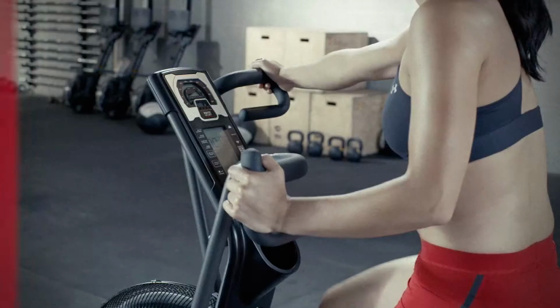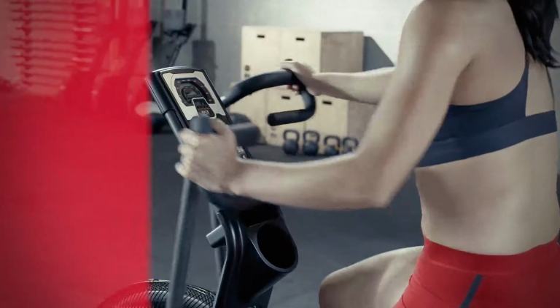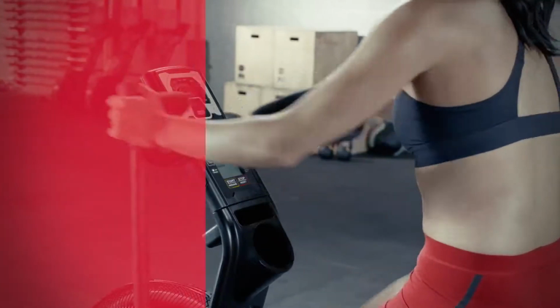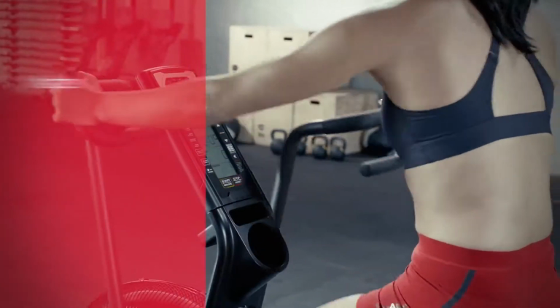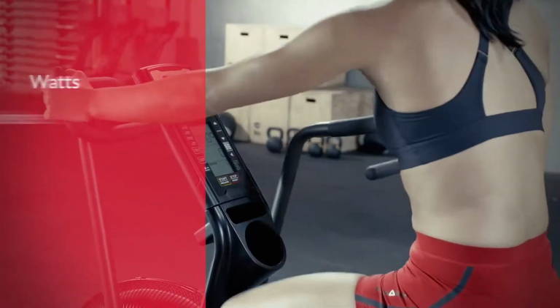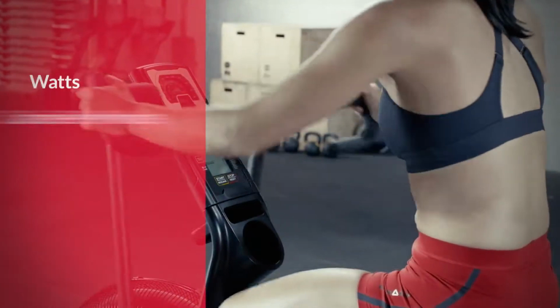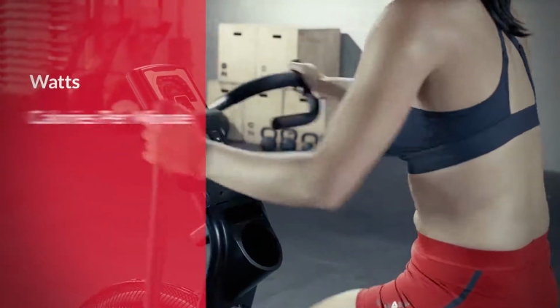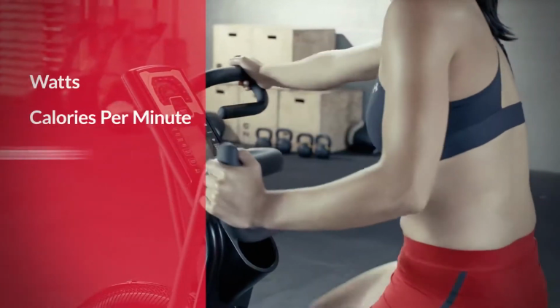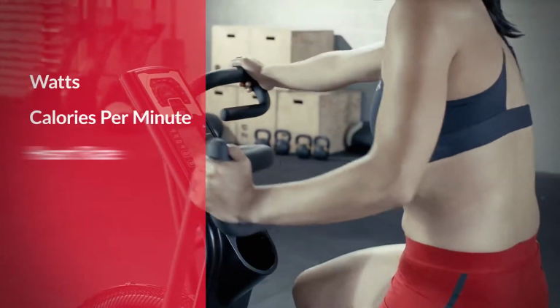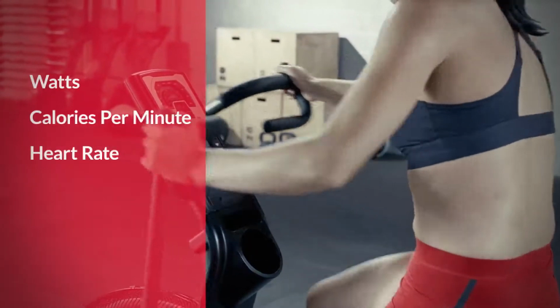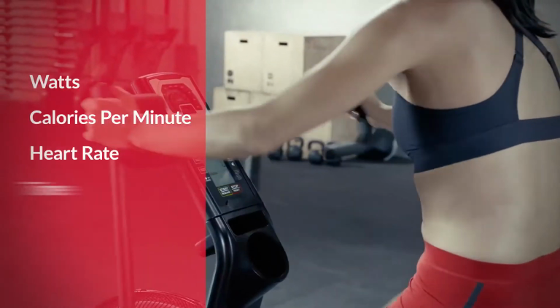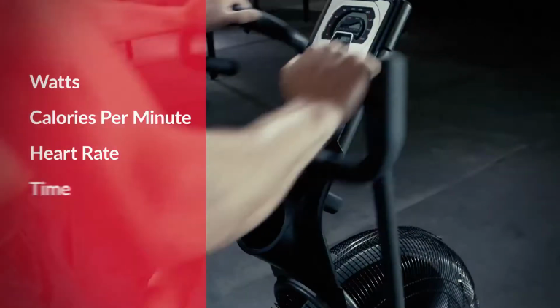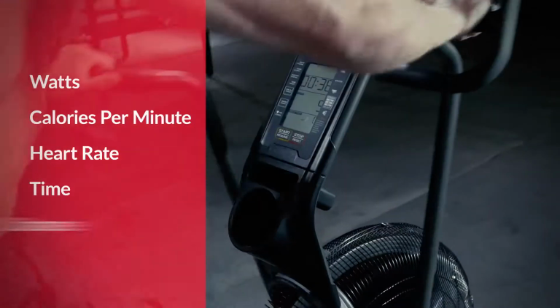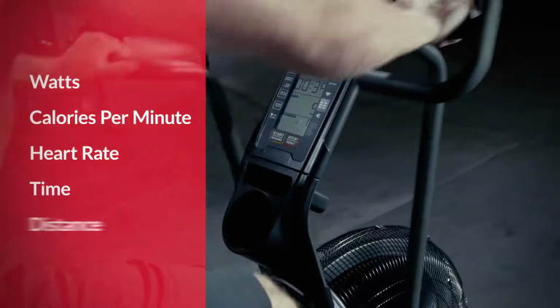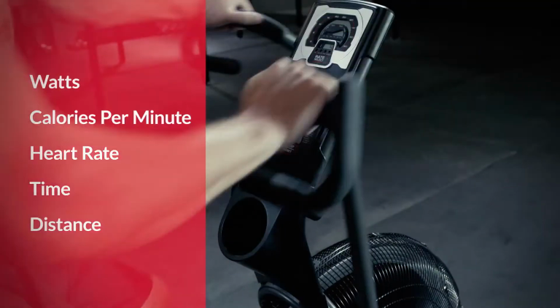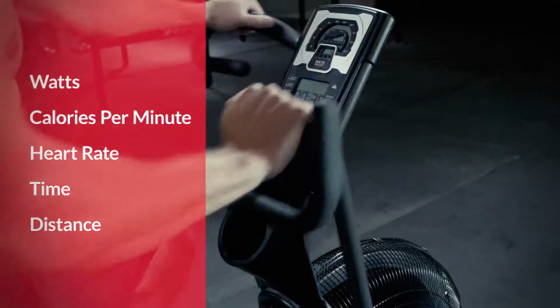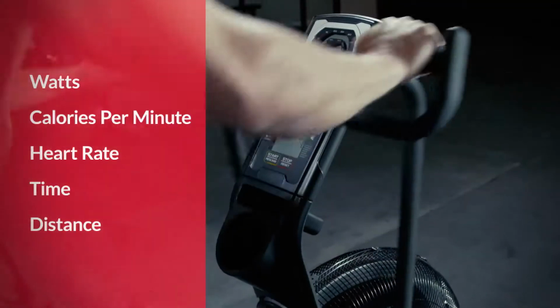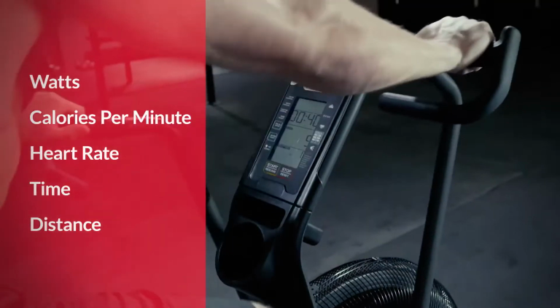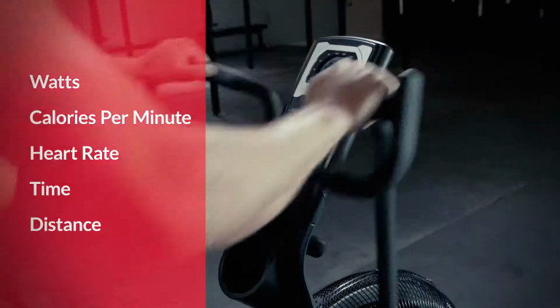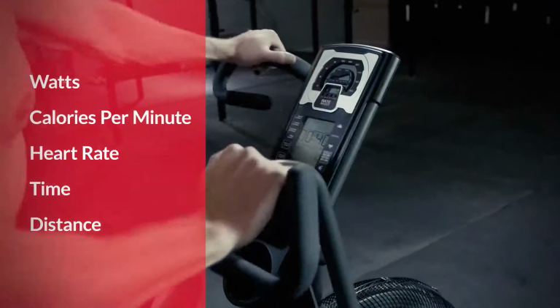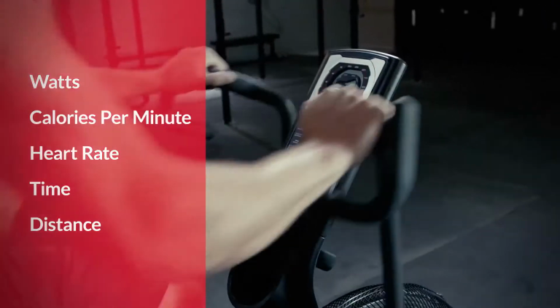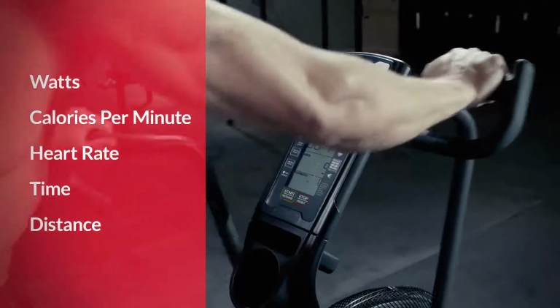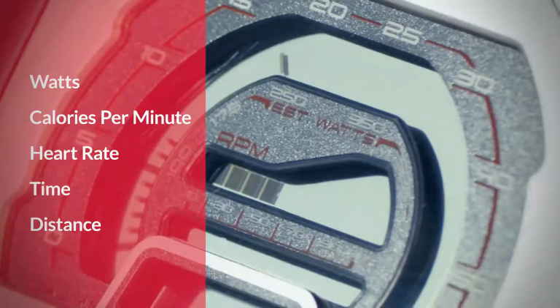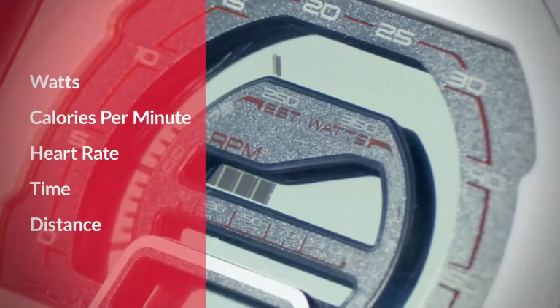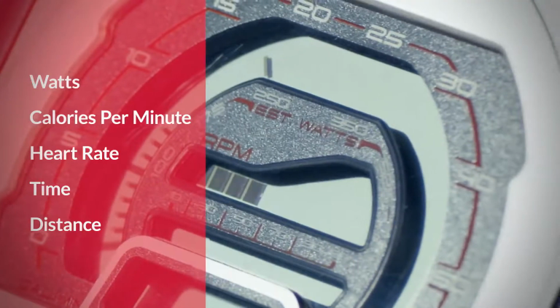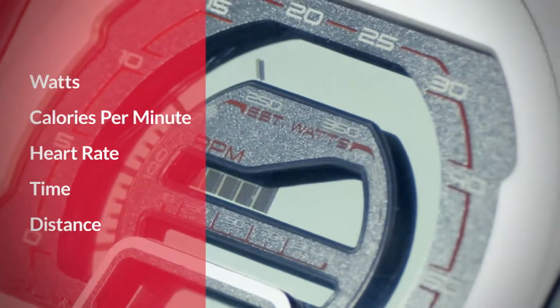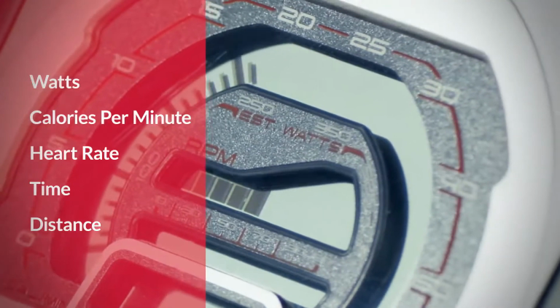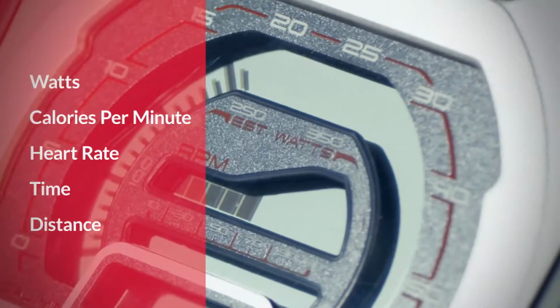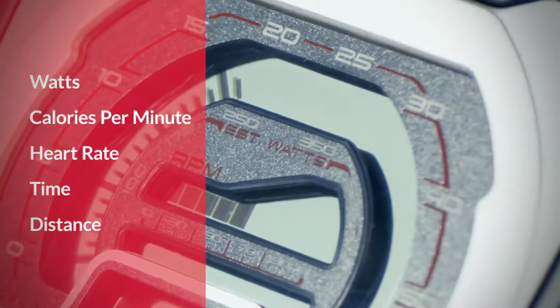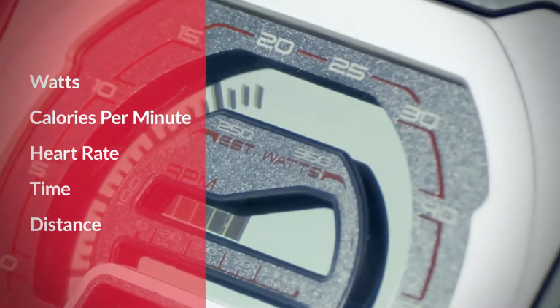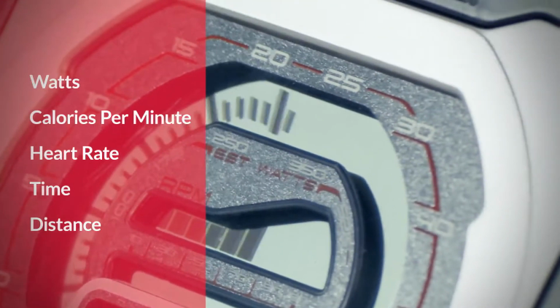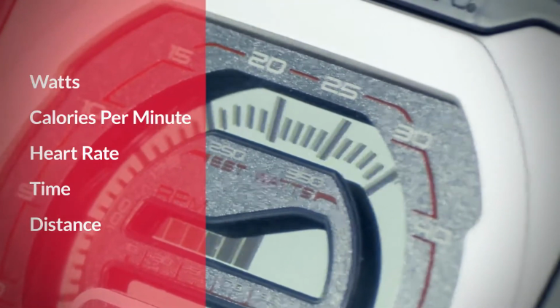You'll get detailed tracking of watts, calories per minute, and heart rate — even a tachometer that will beg you to bury the needle.